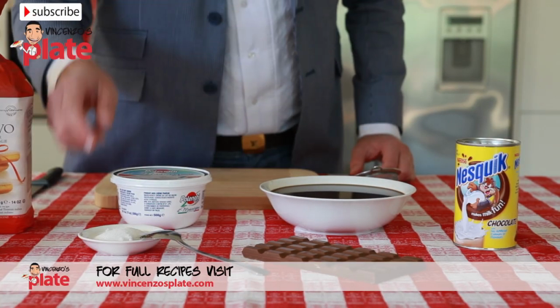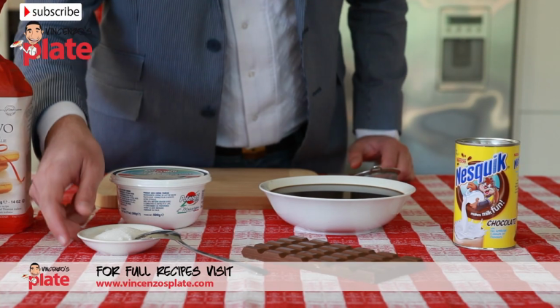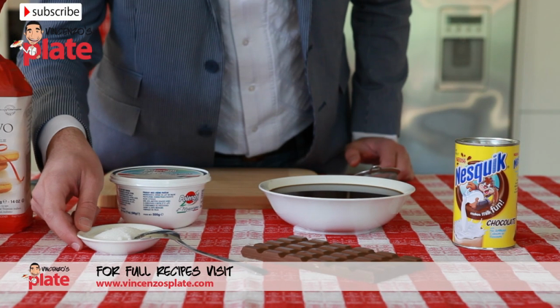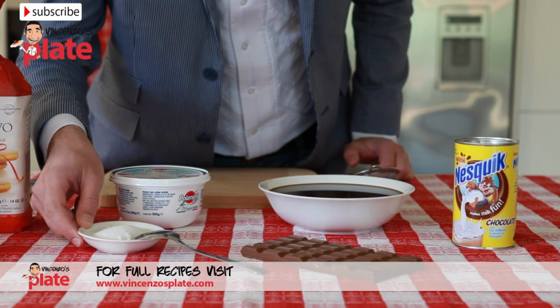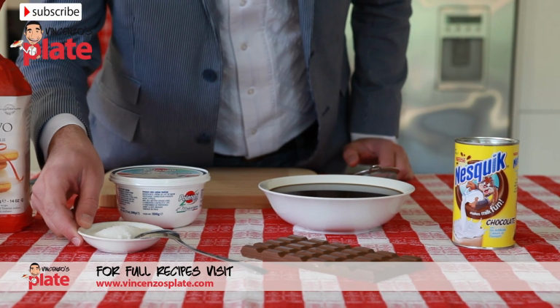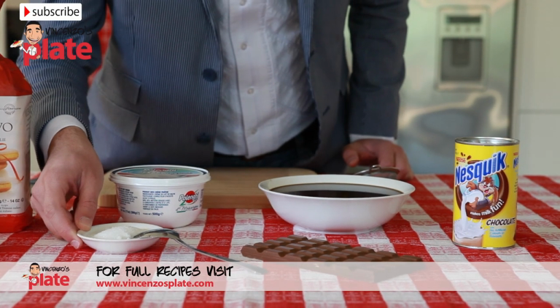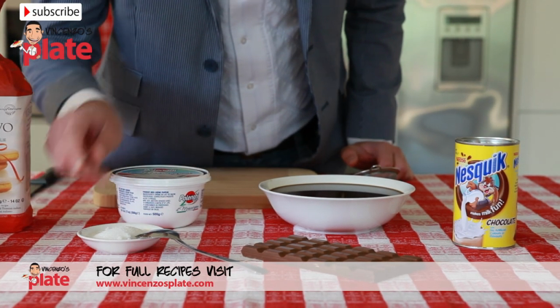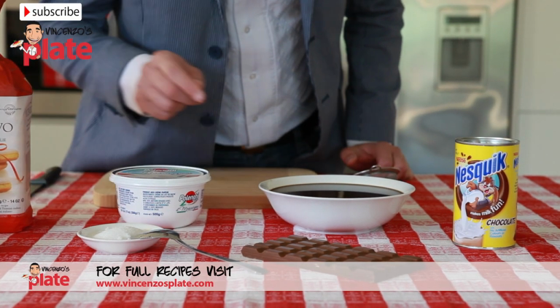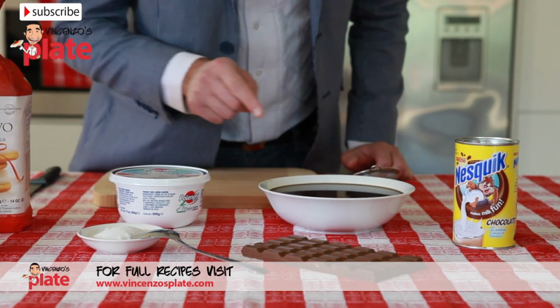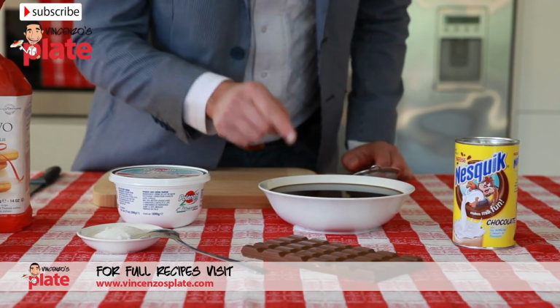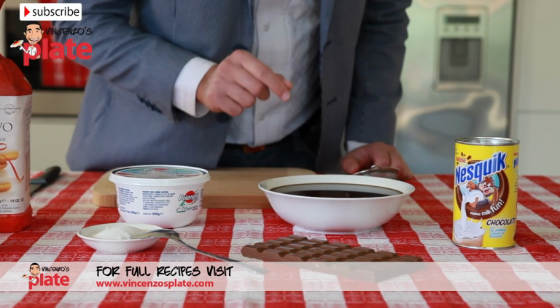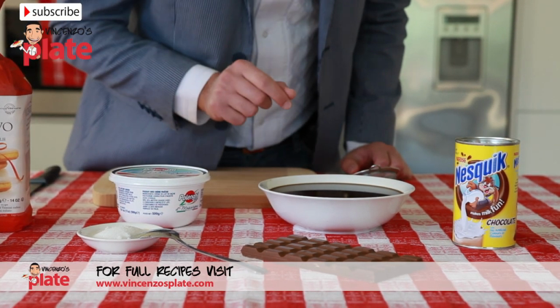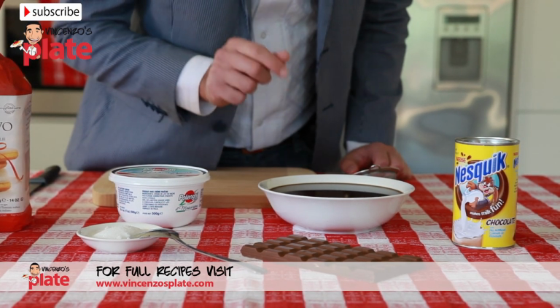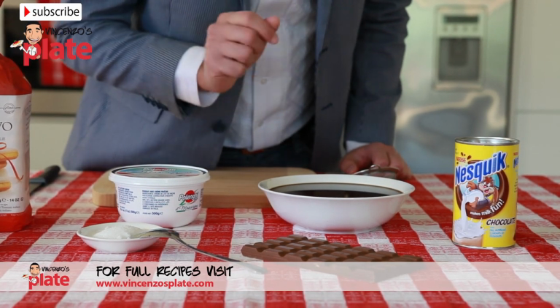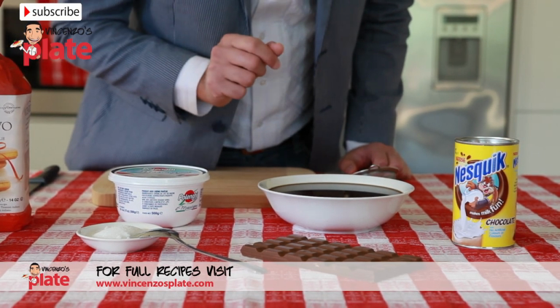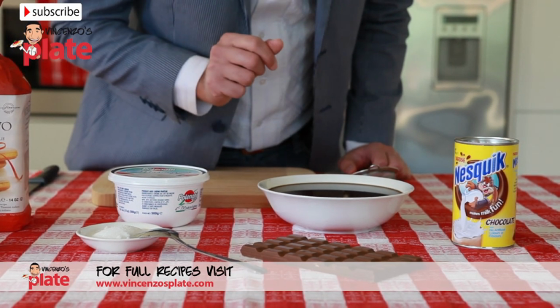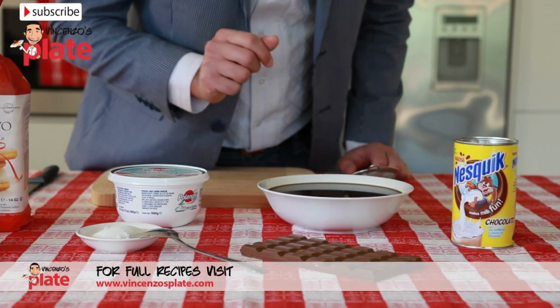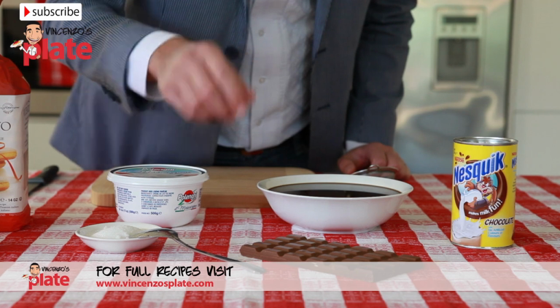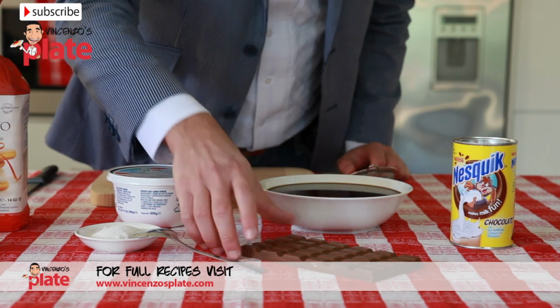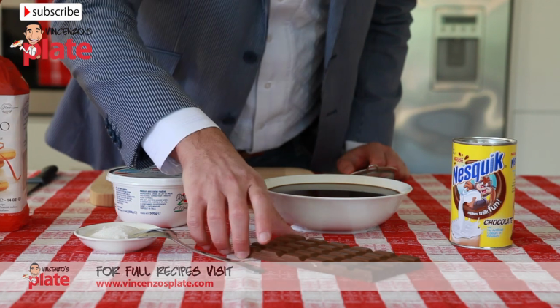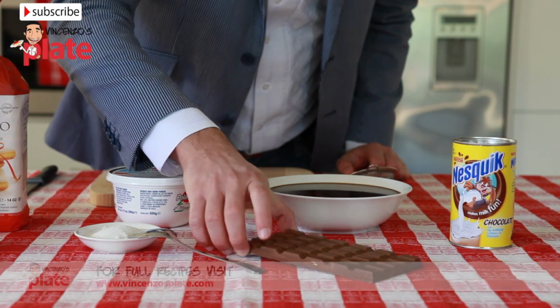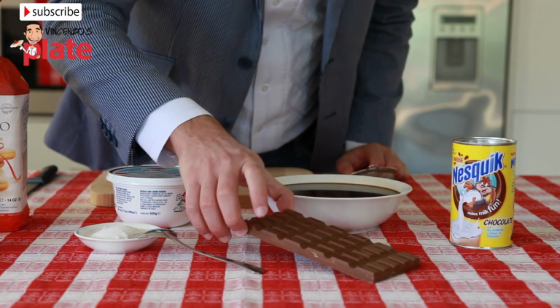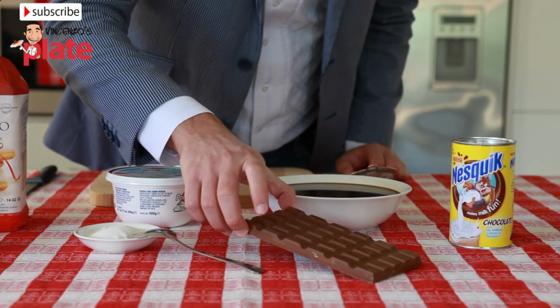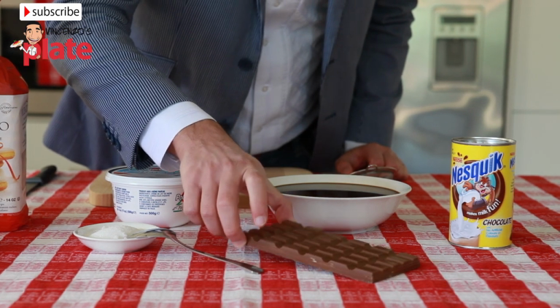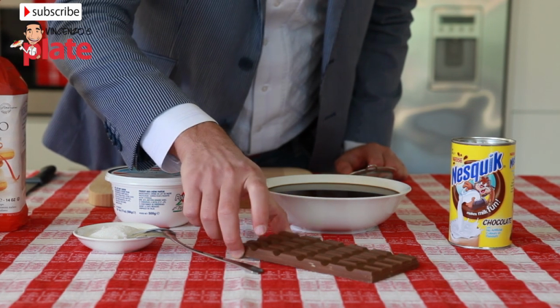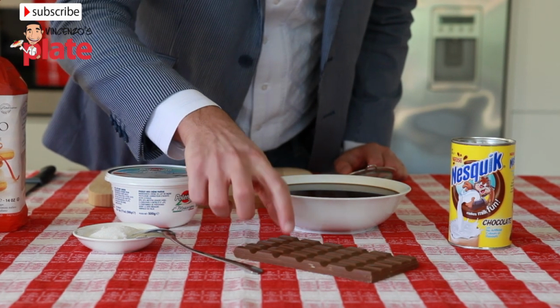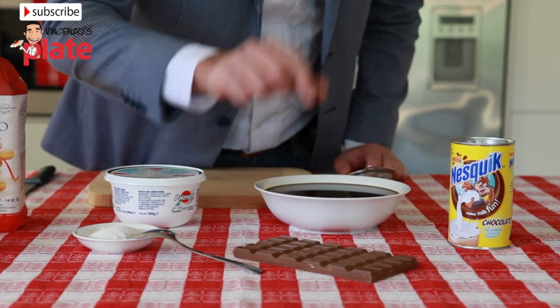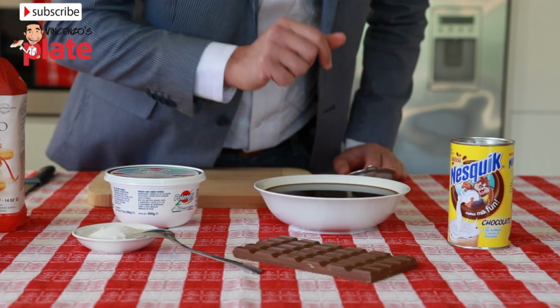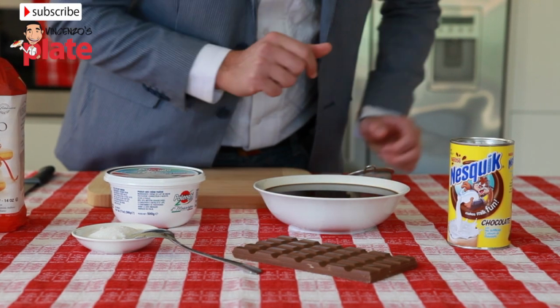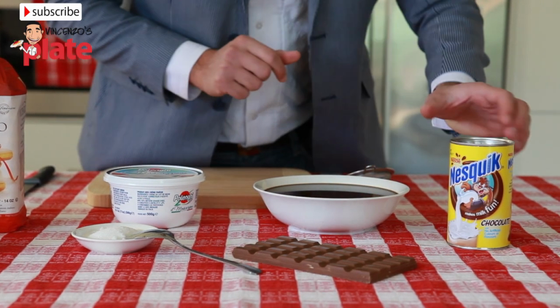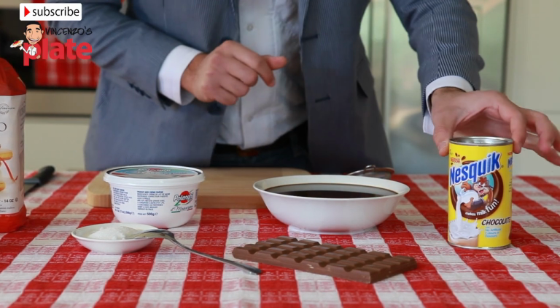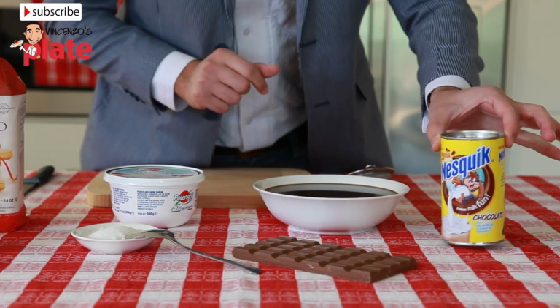And then three spoons of white sugar, 700 ml of light espresso, and 200 grams of milk chocolate and Nesquik.